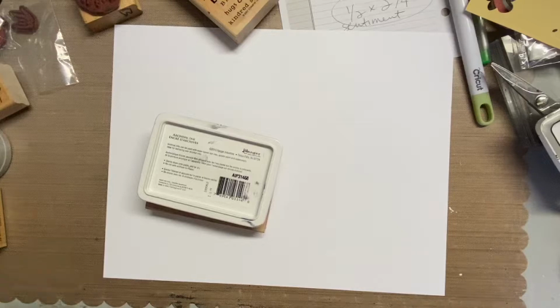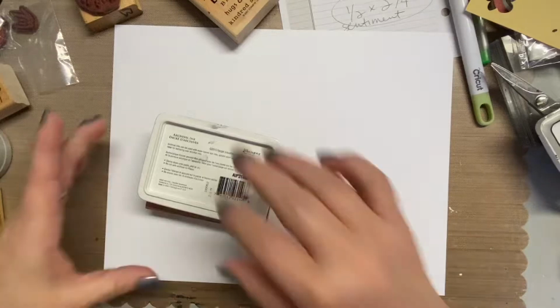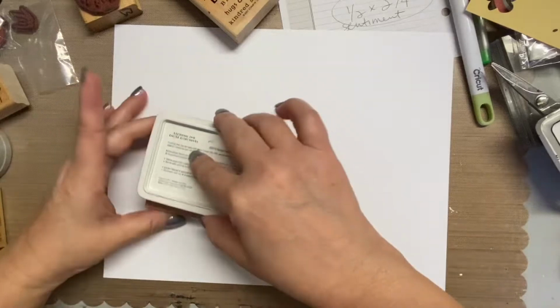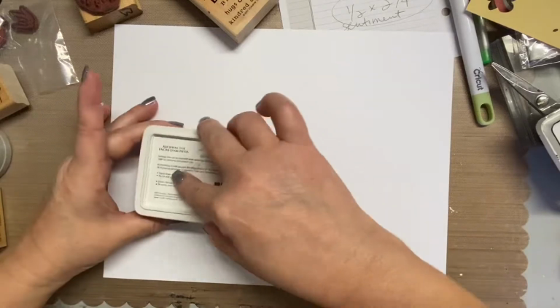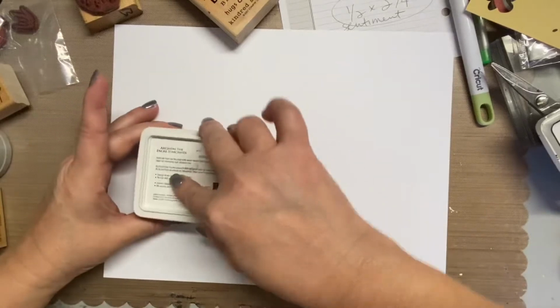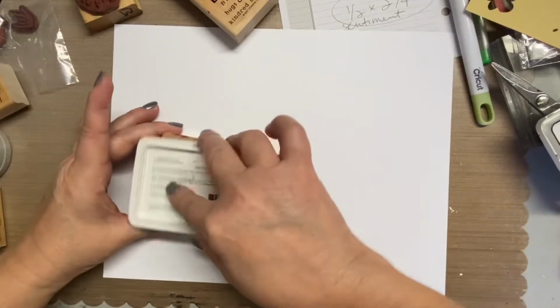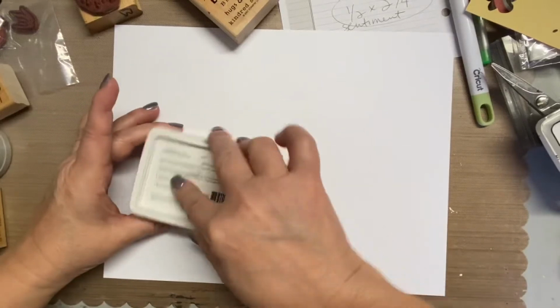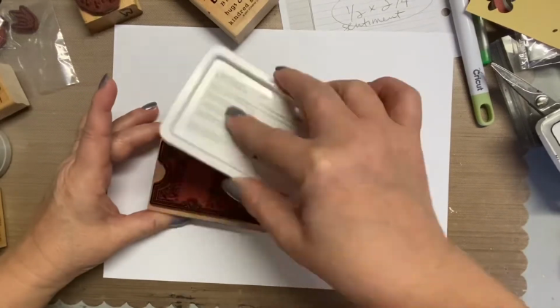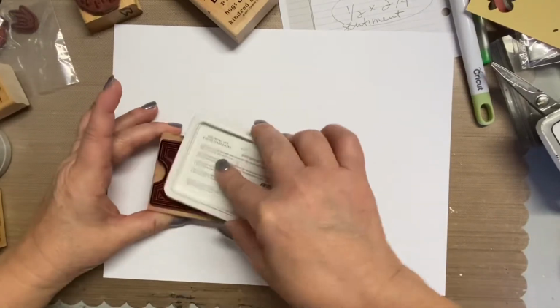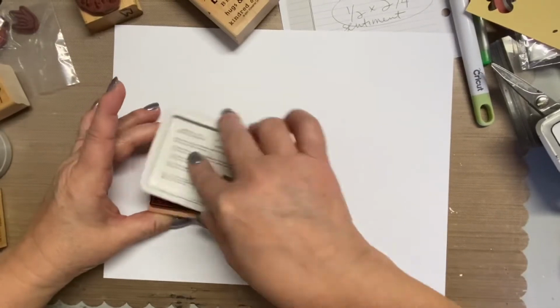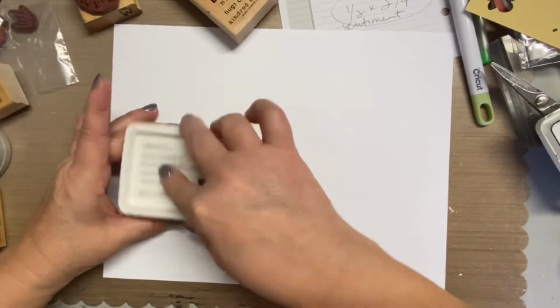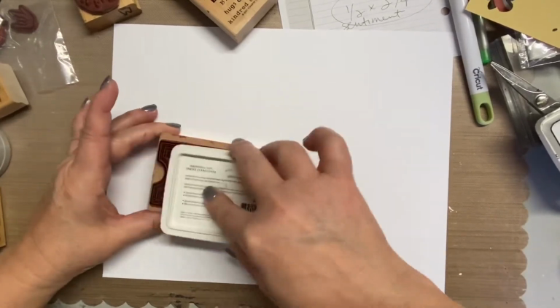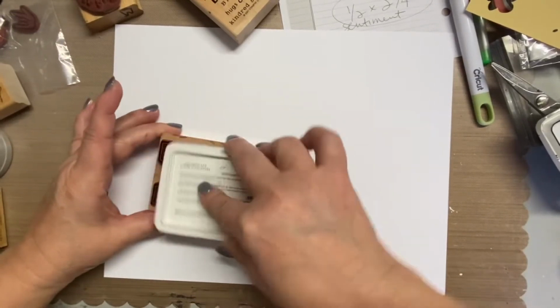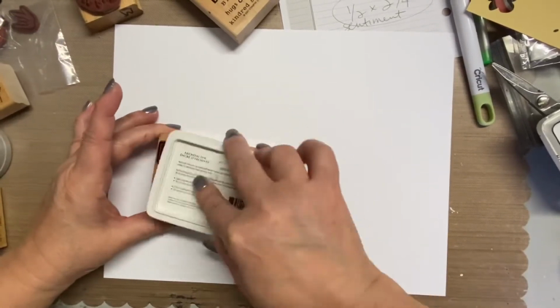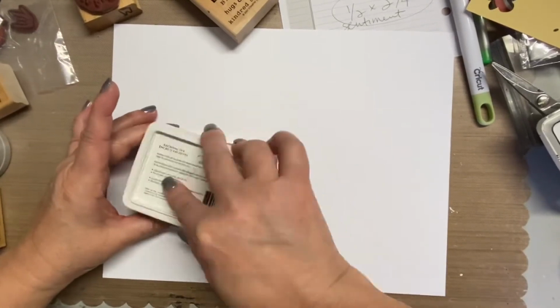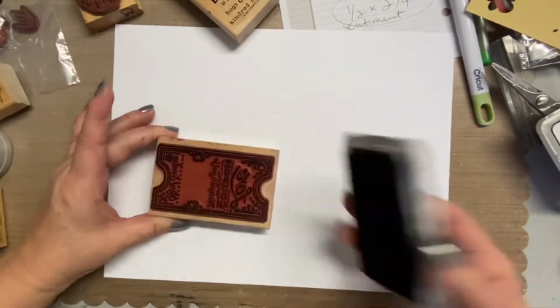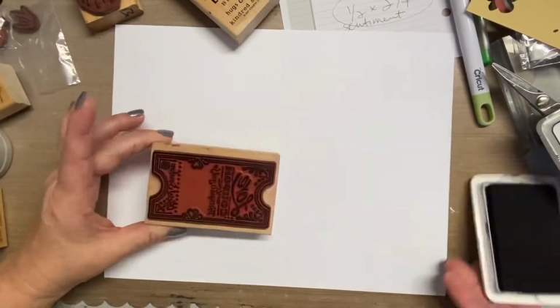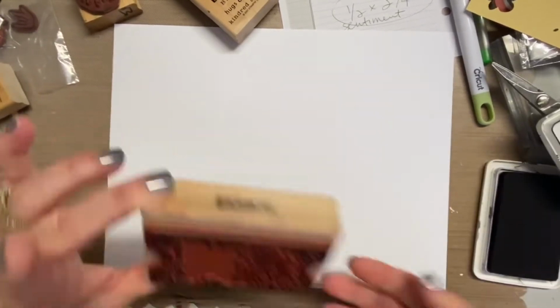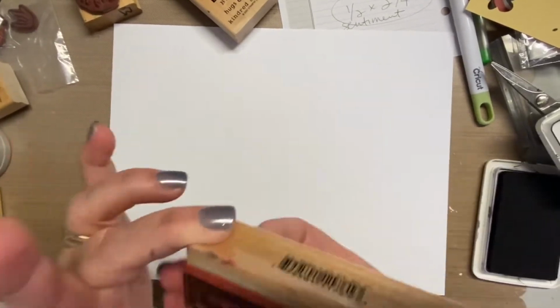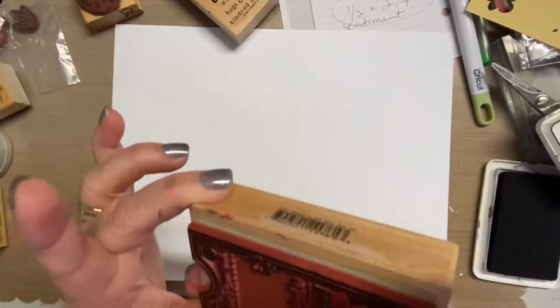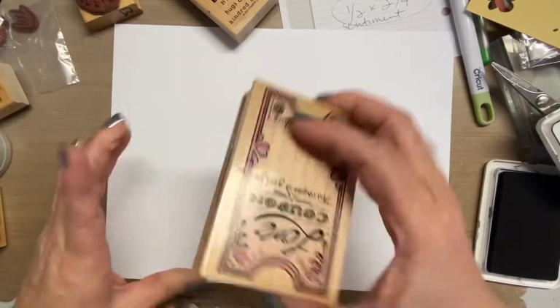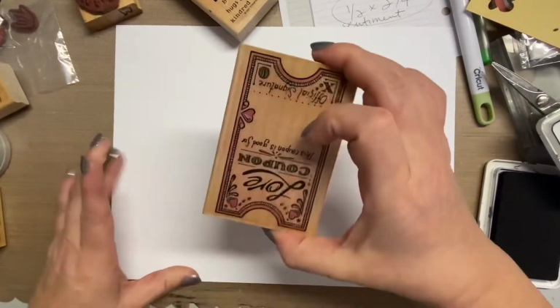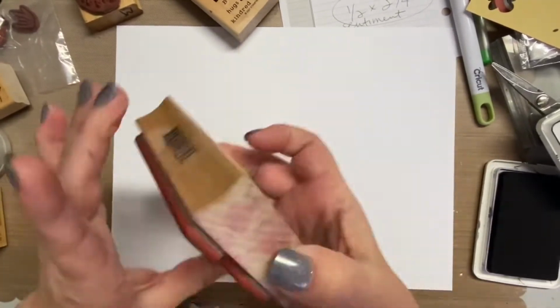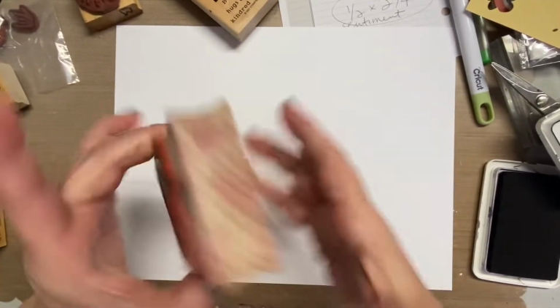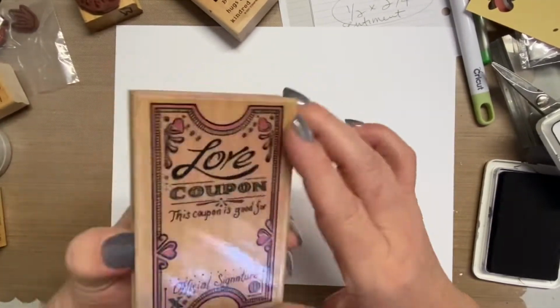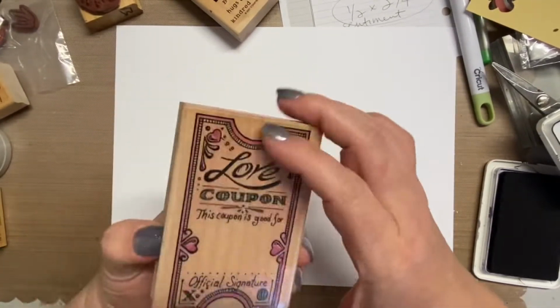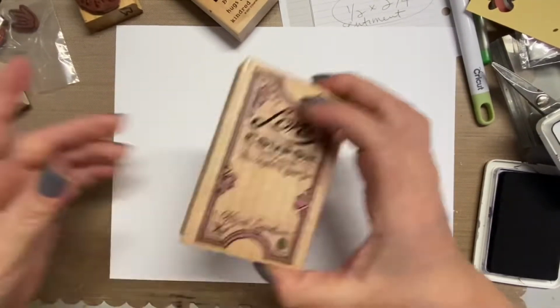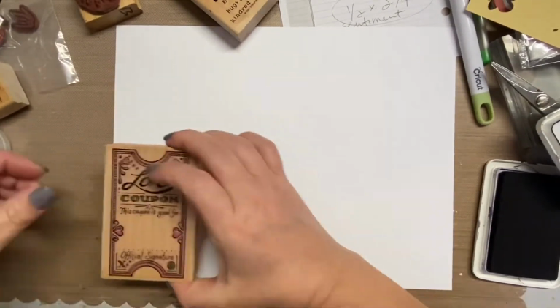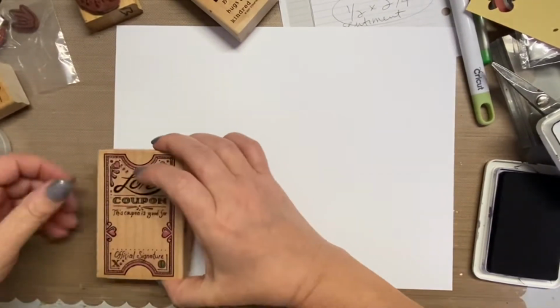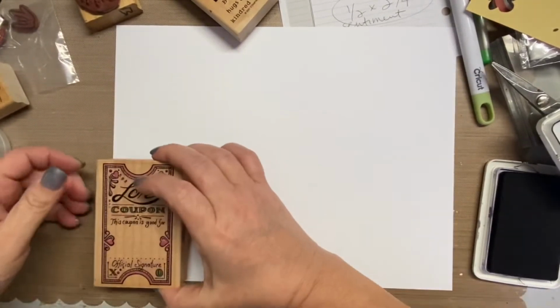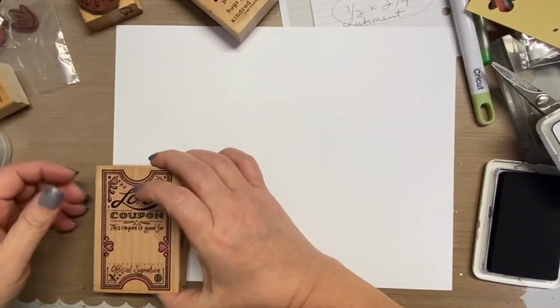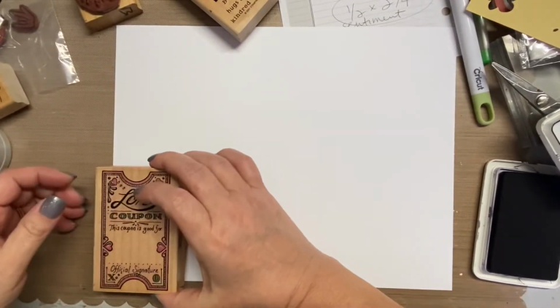Hey, it's Darlene, and today I'm talking about some really quick tags that I did for Valentine's Day.